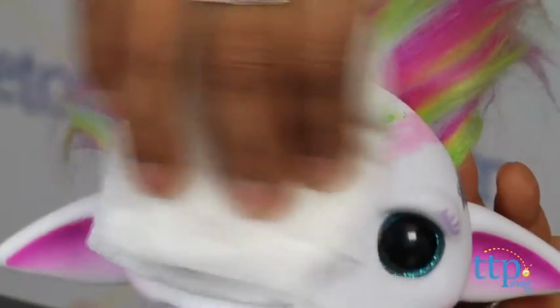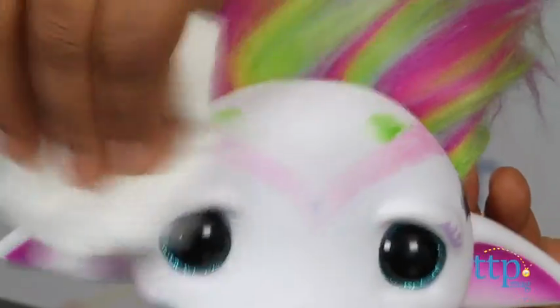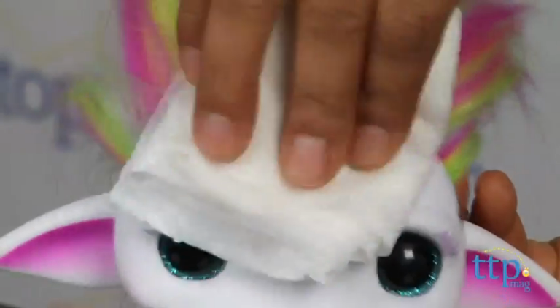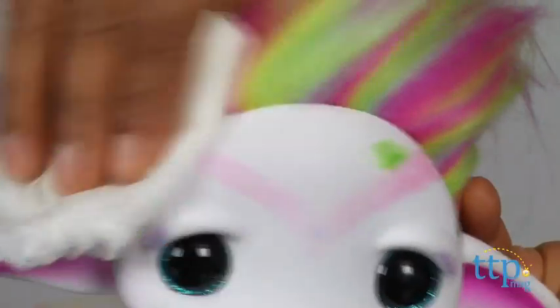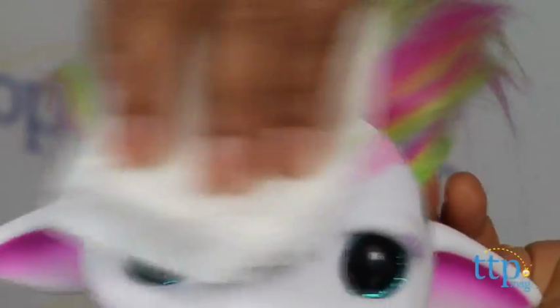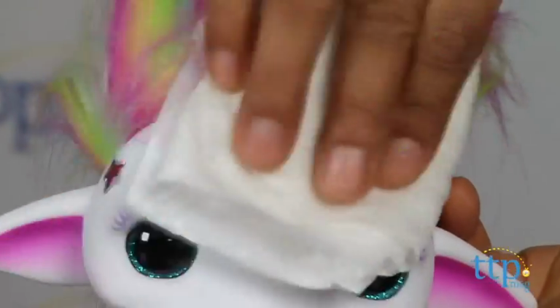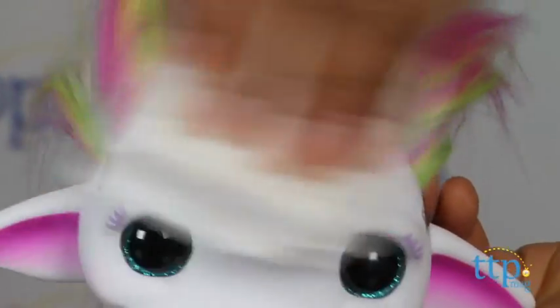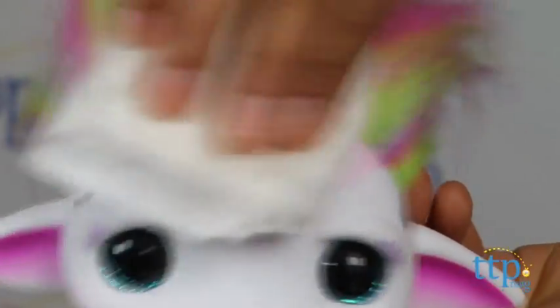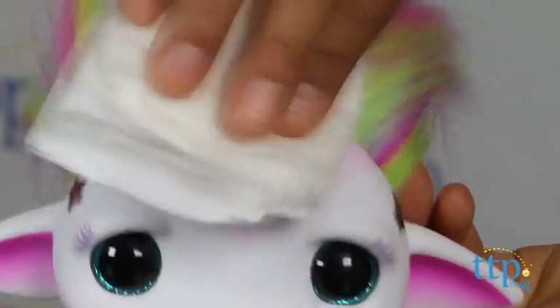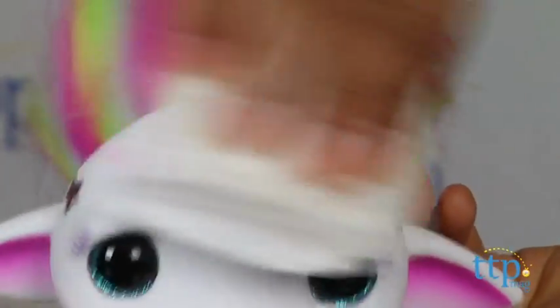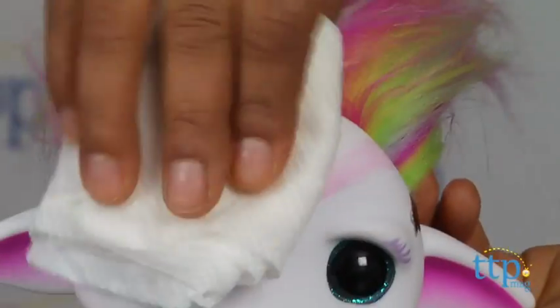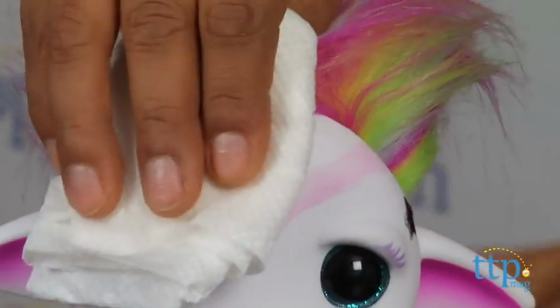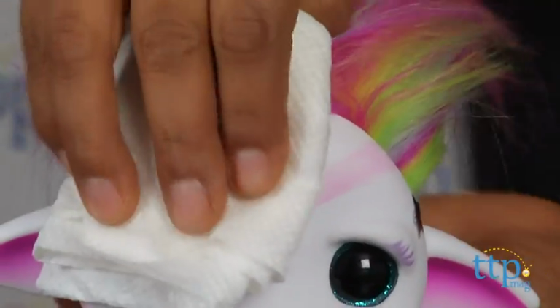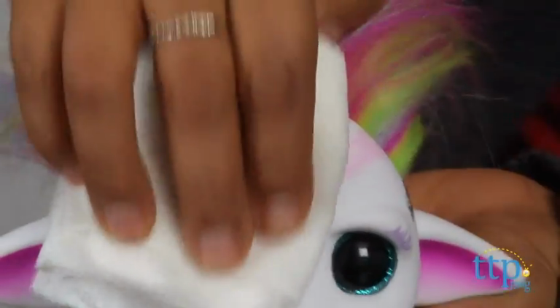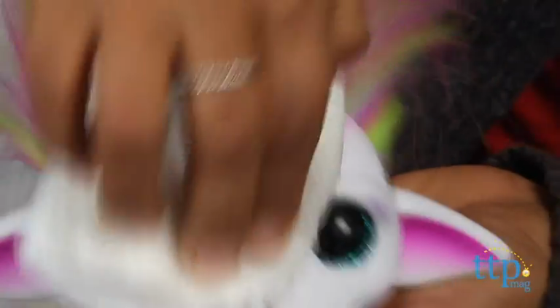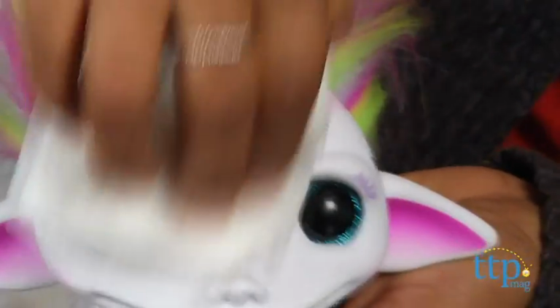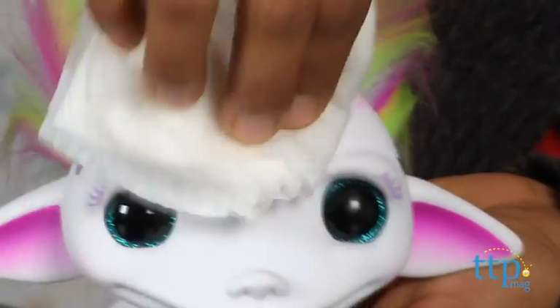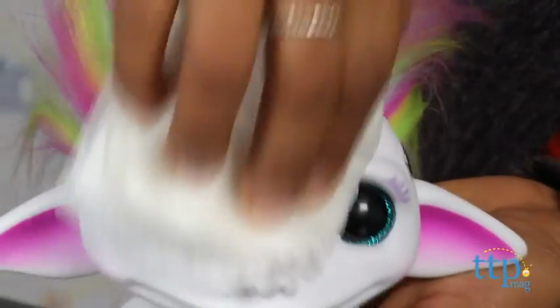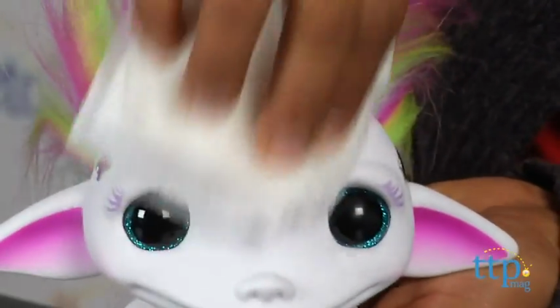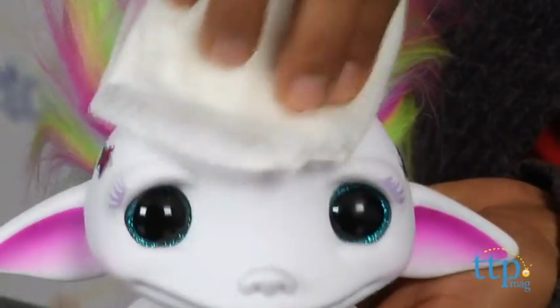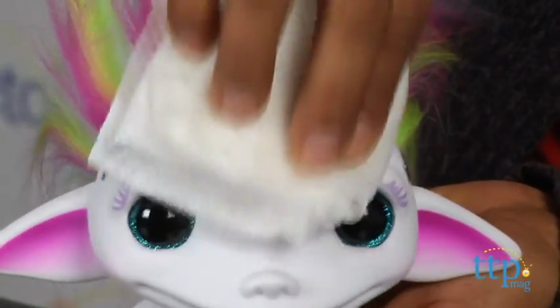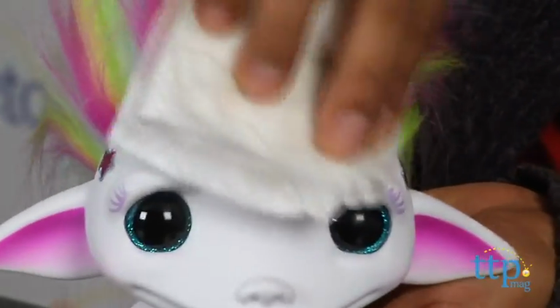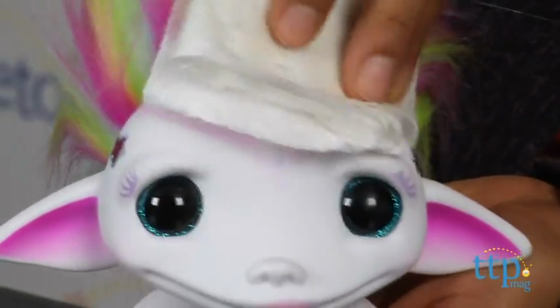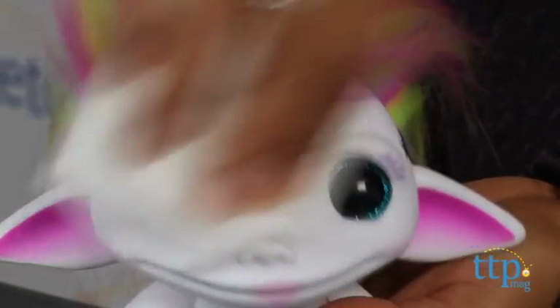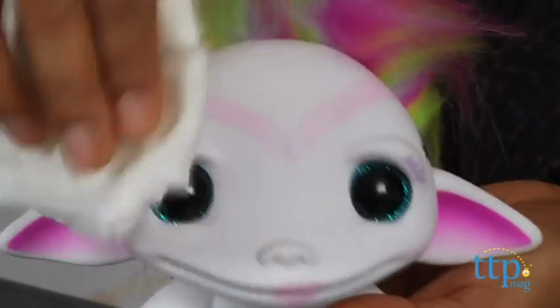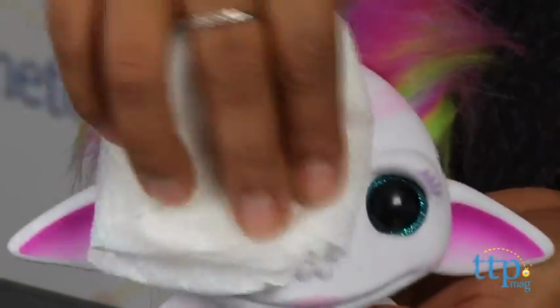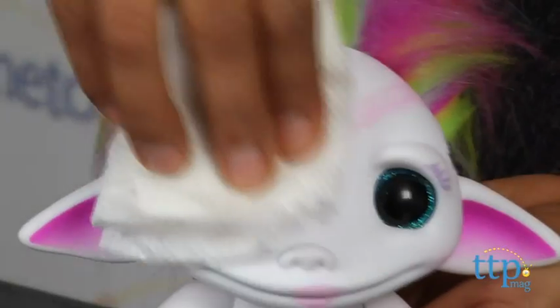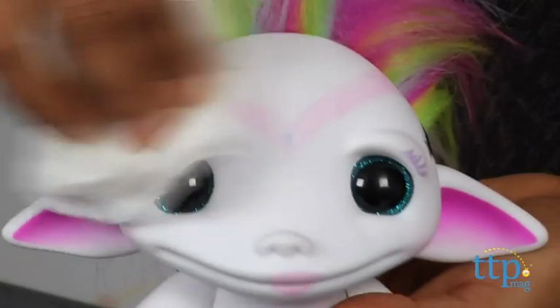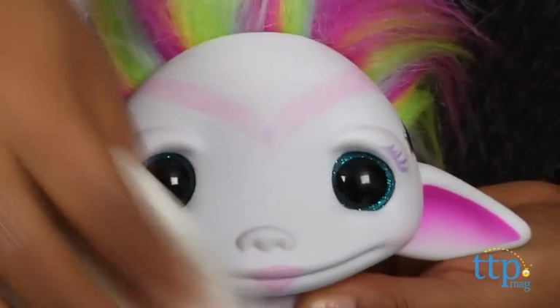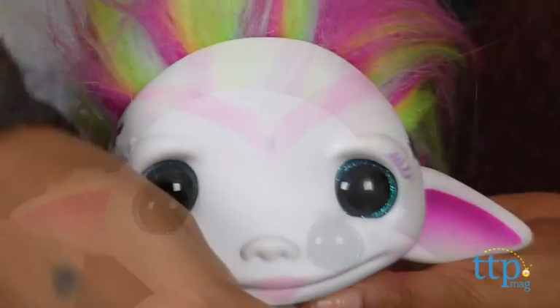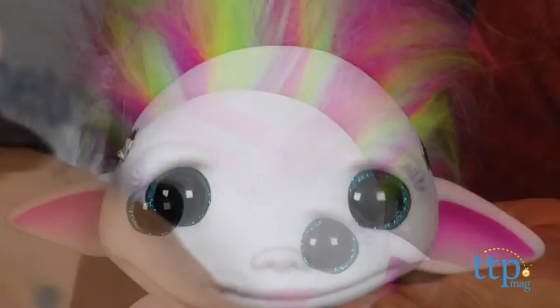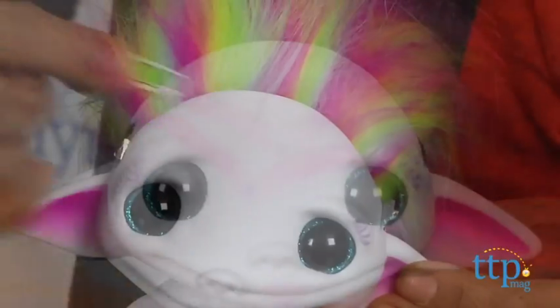The limbs on this doll are all moveable and it does stand on its own when it's placed in the right position.